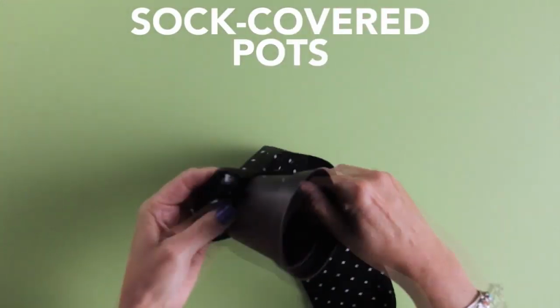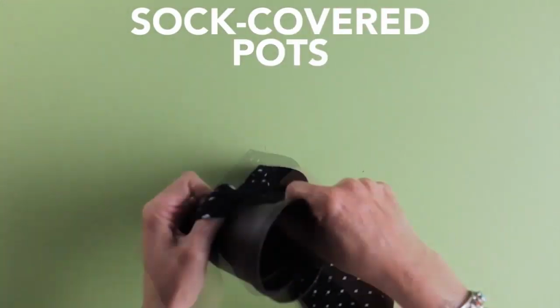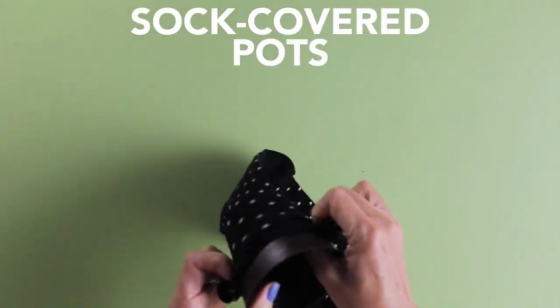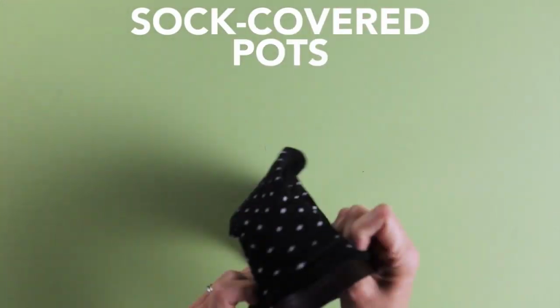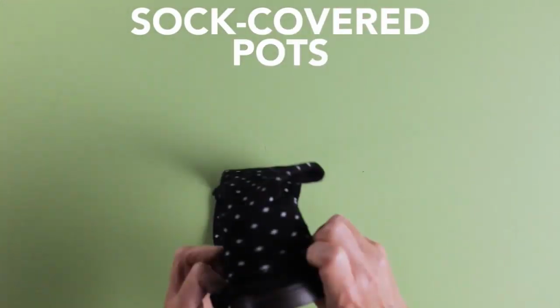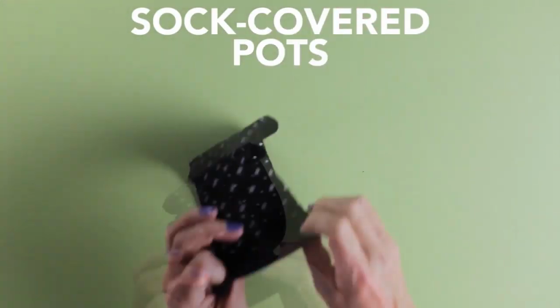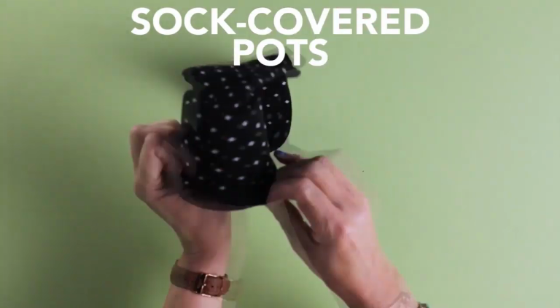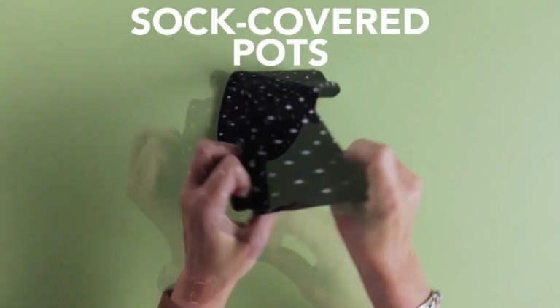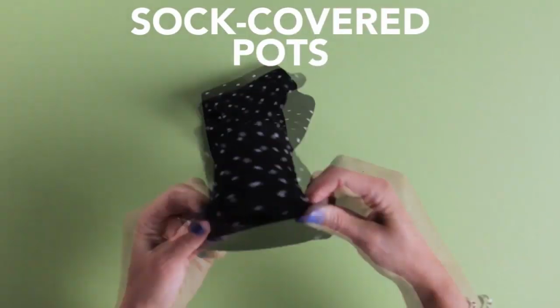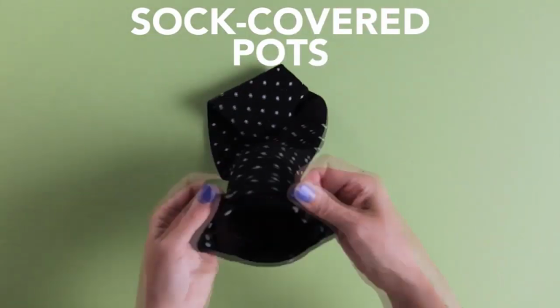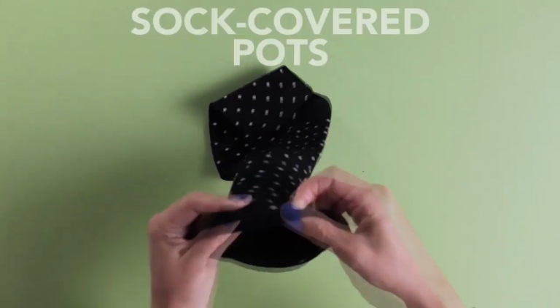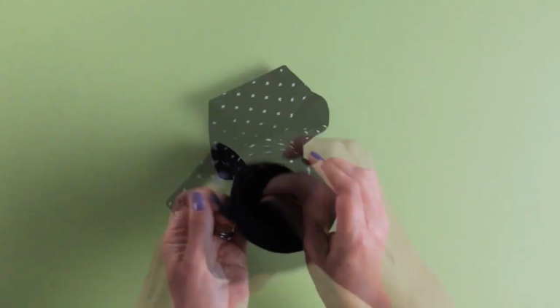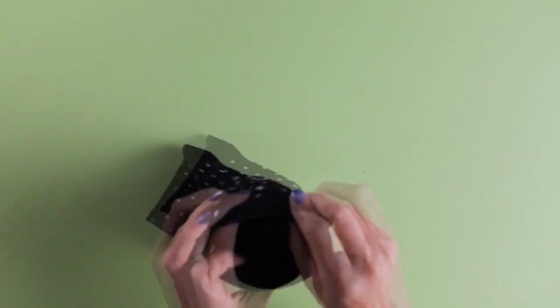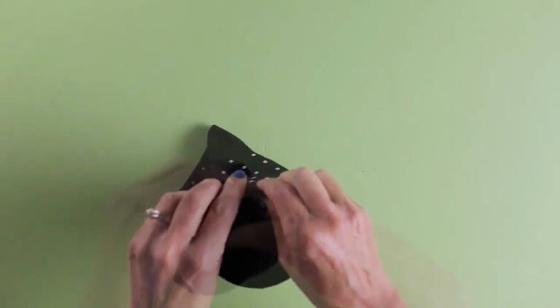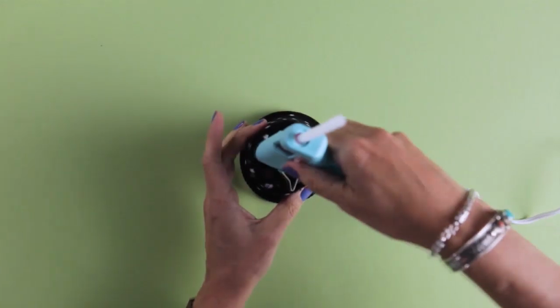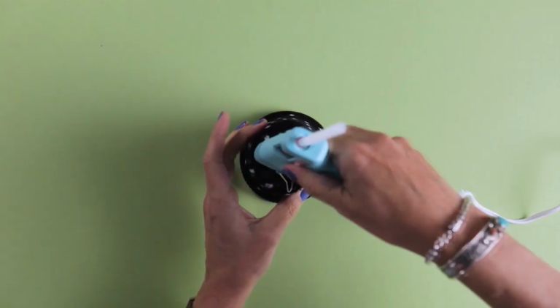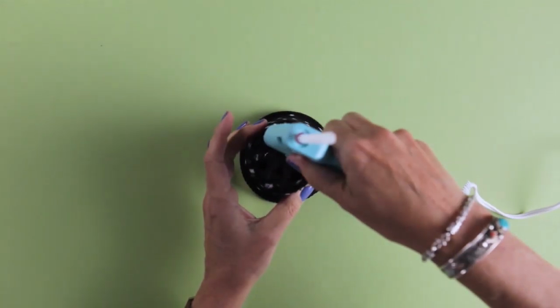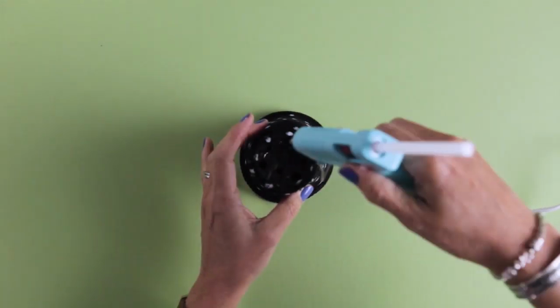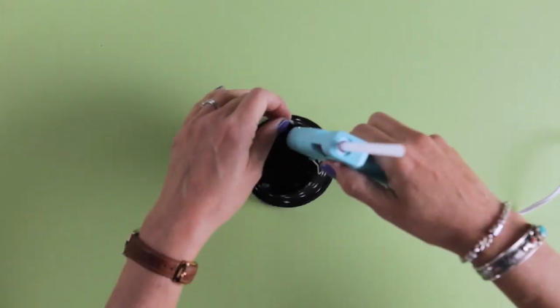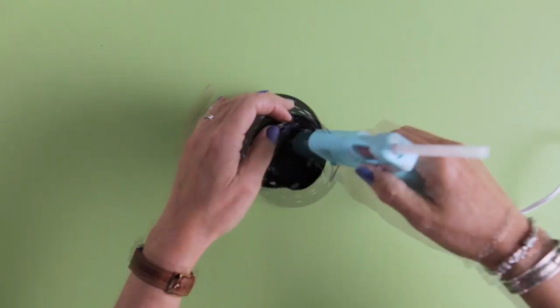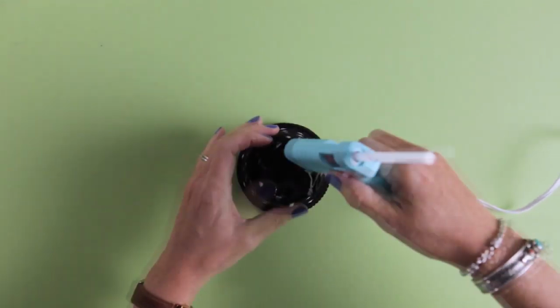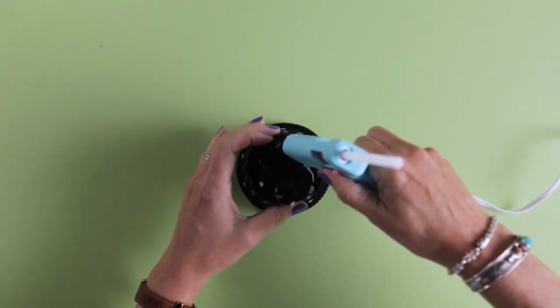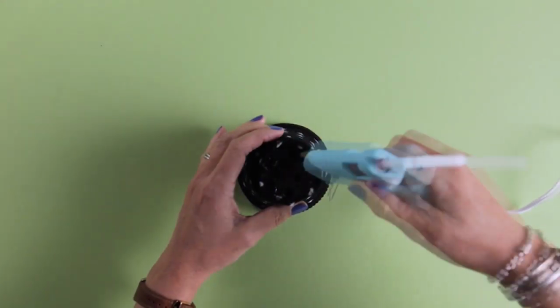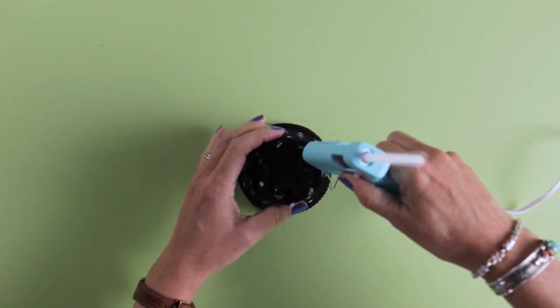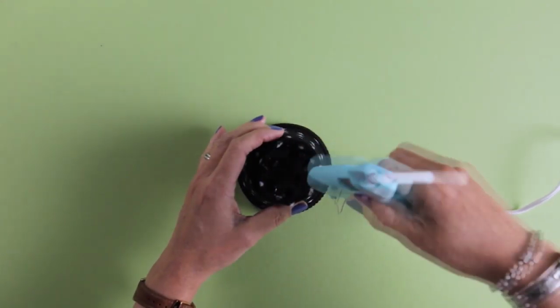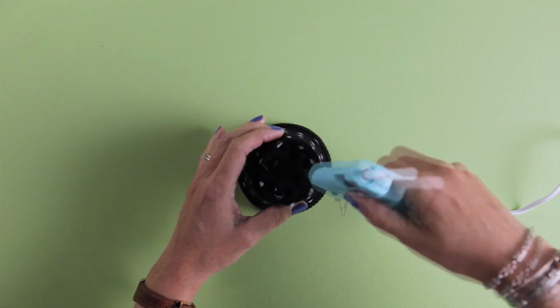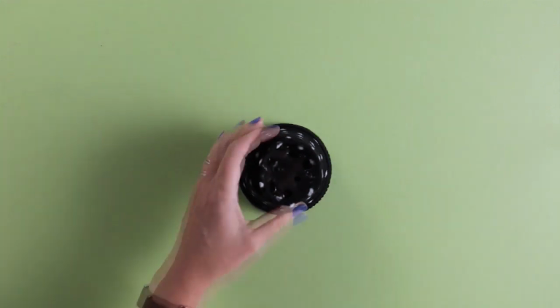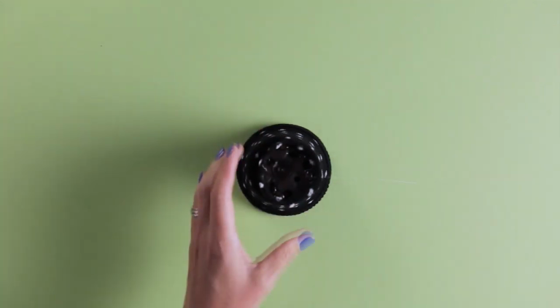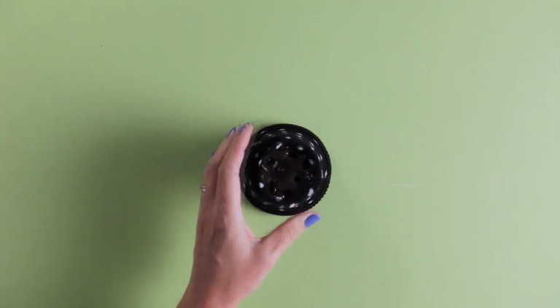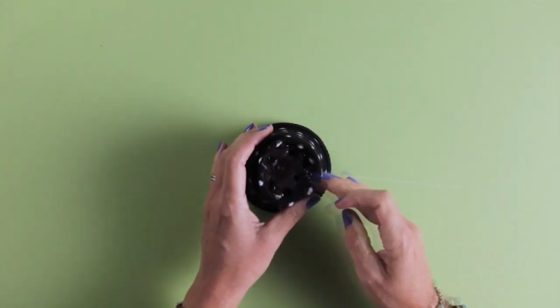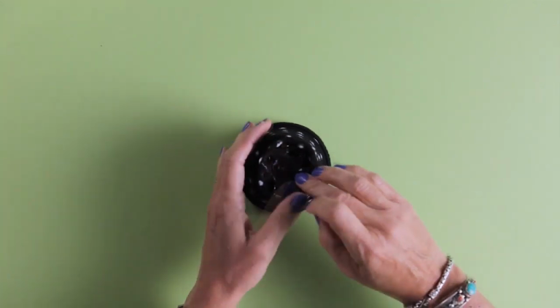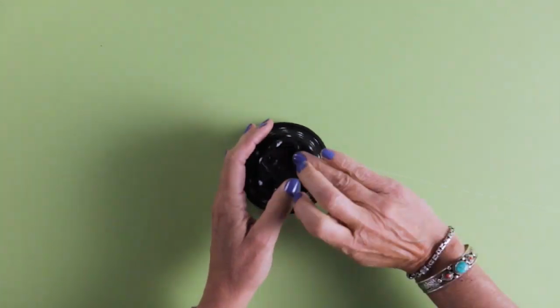Decorate cheap pots with a stylish sock cover. Wrap it around, glue down the bottom, and attach some decorative labels.